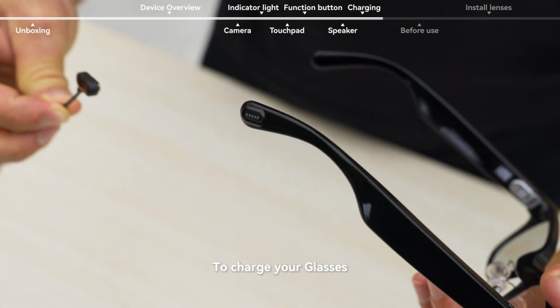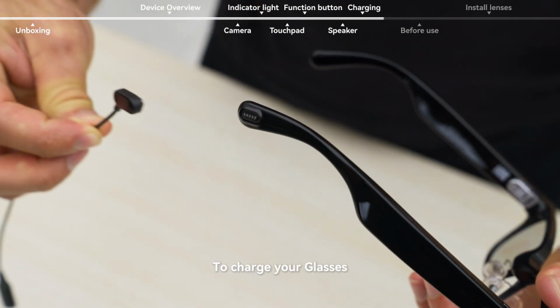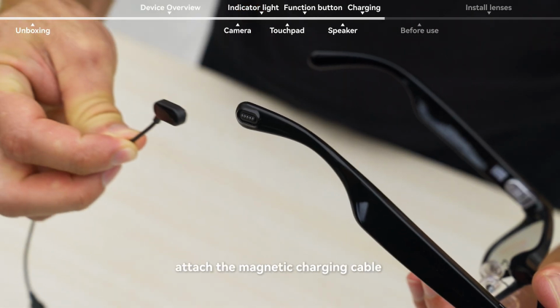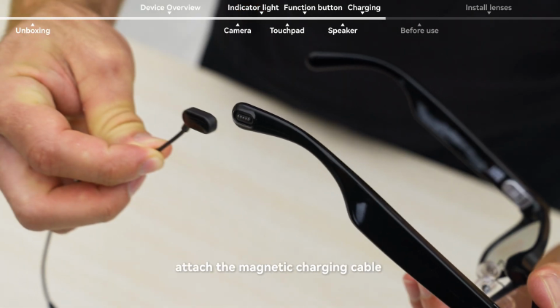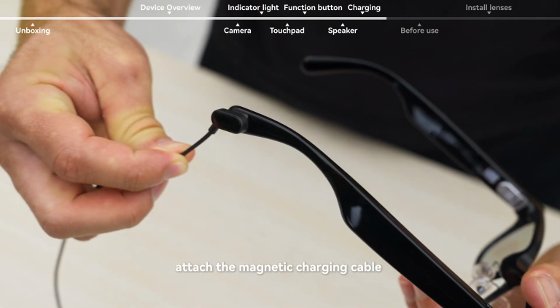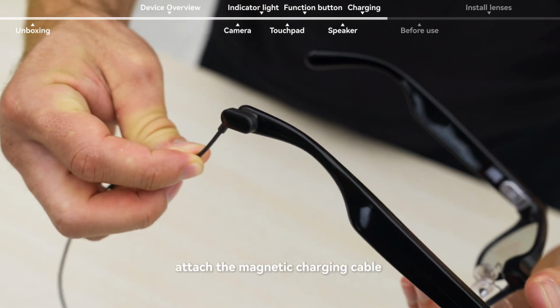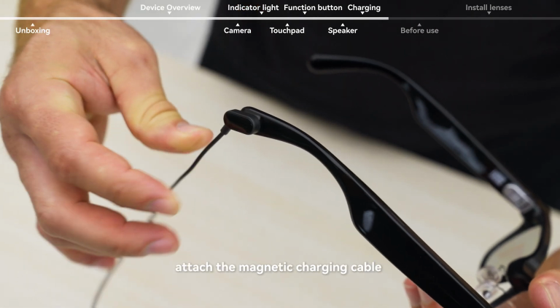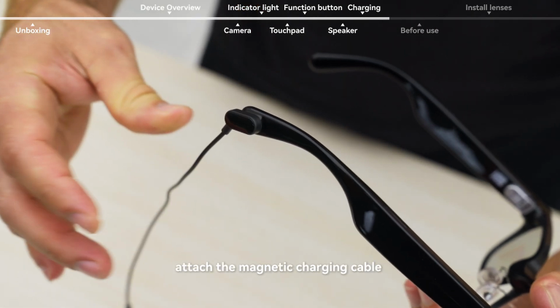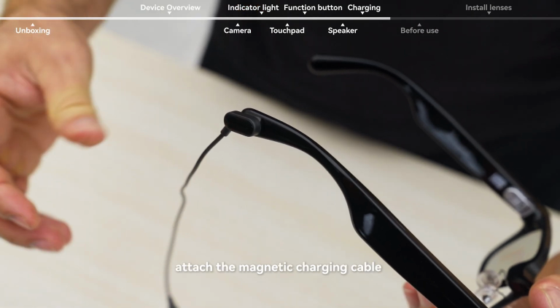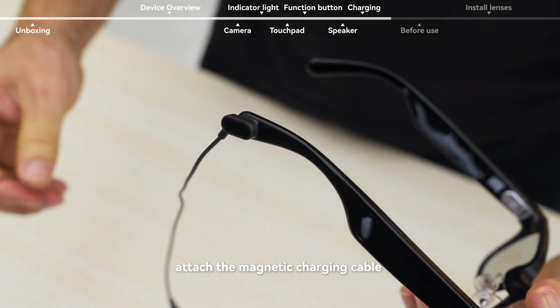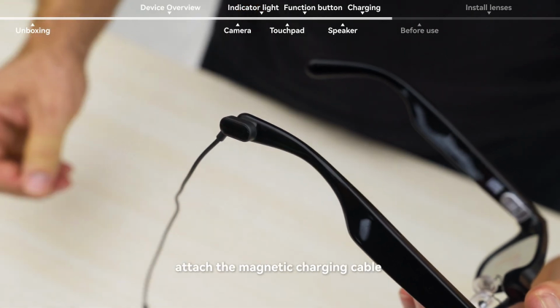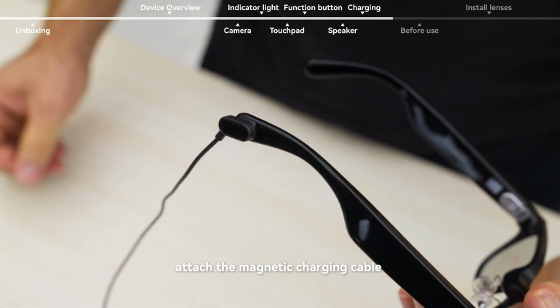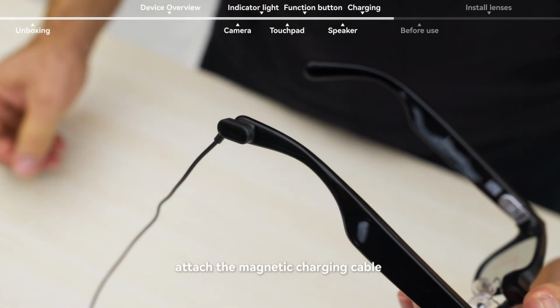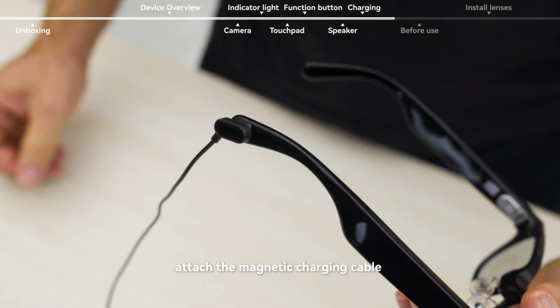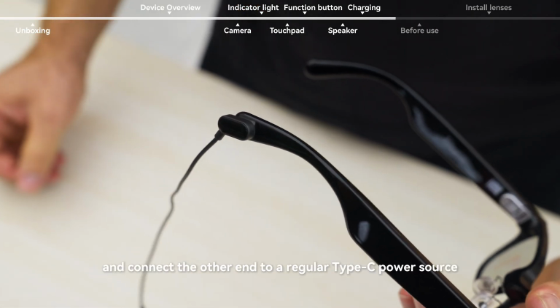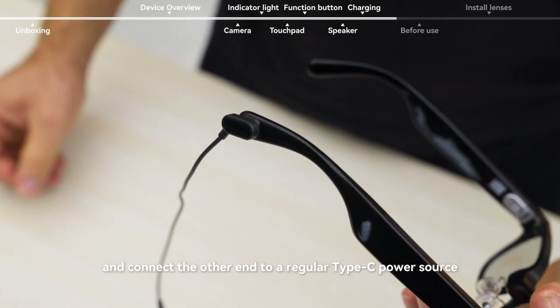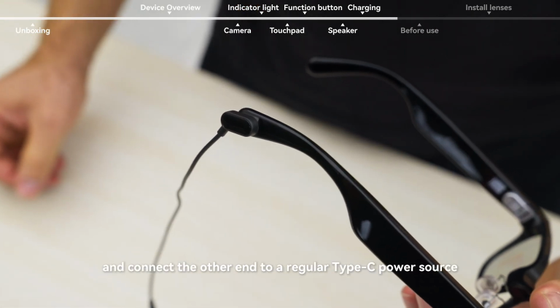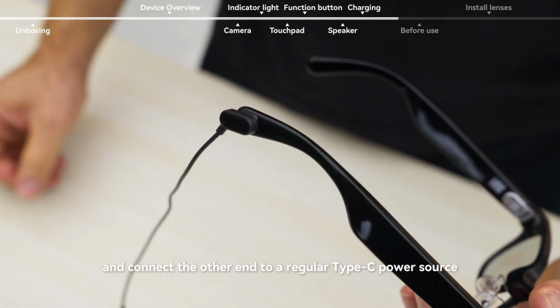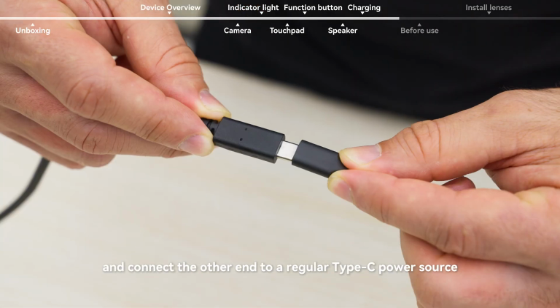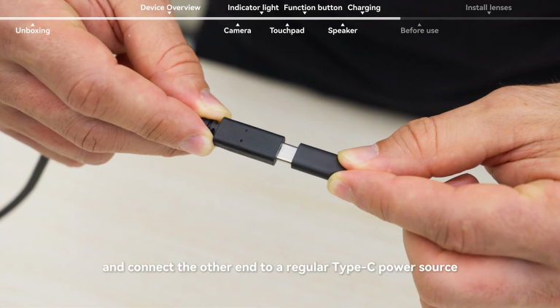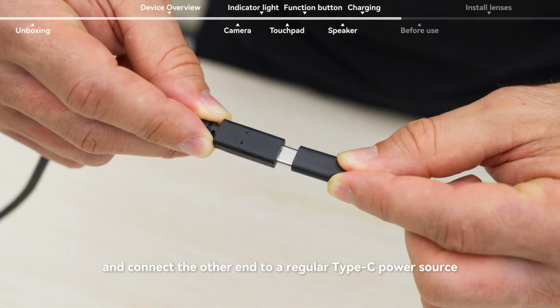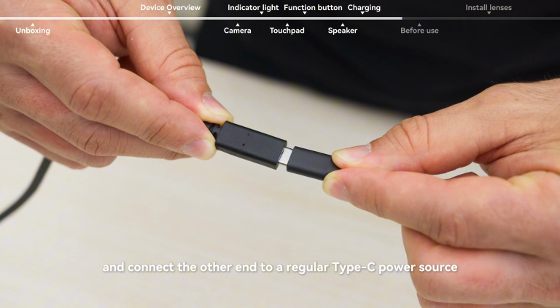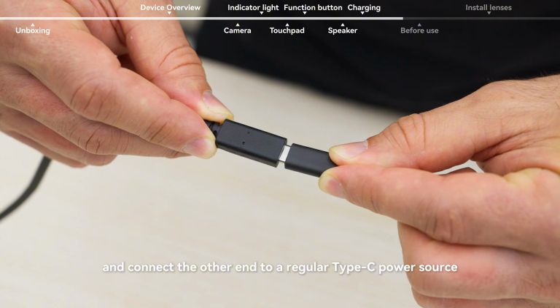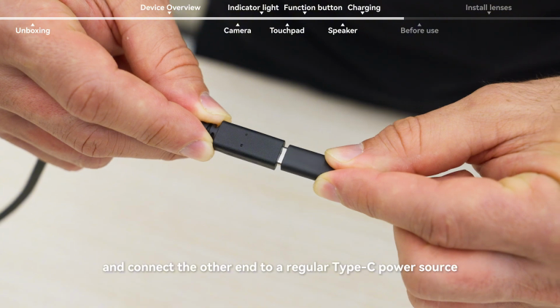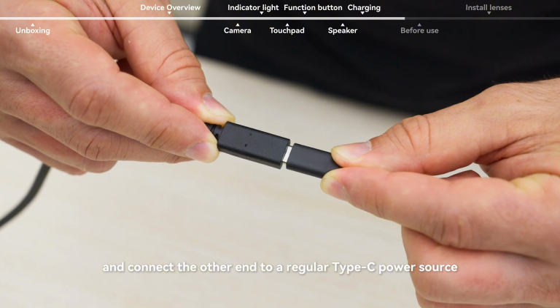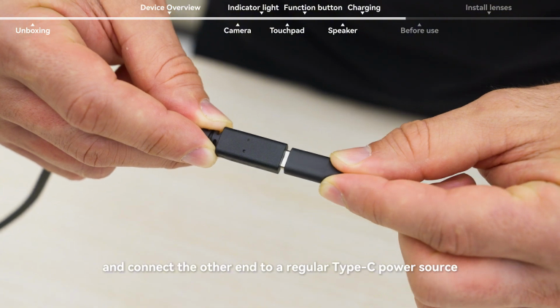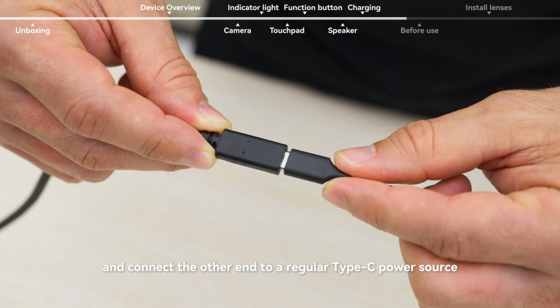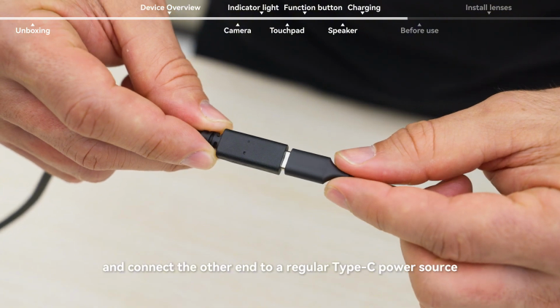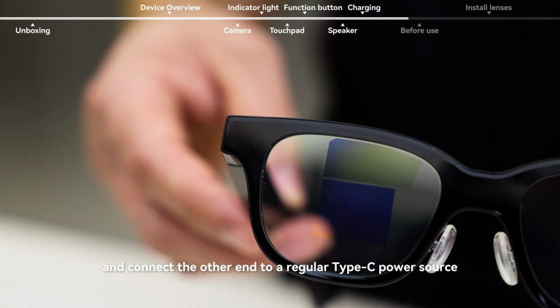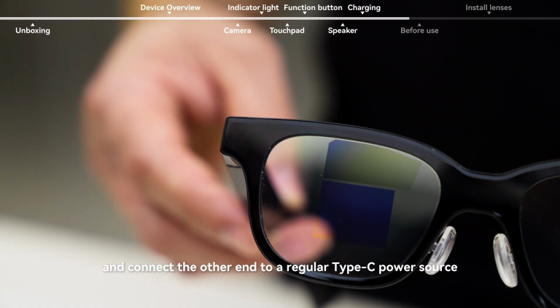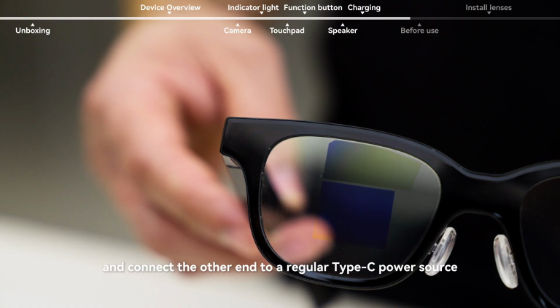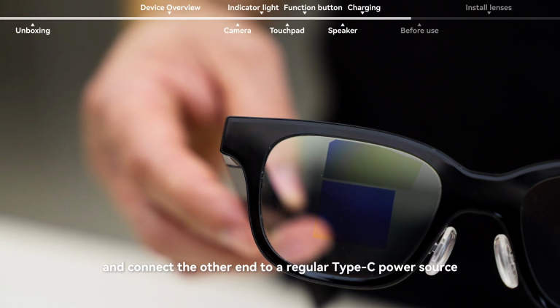Attach the magnetic charging cable and connect the other end to a regular USB-C power source.